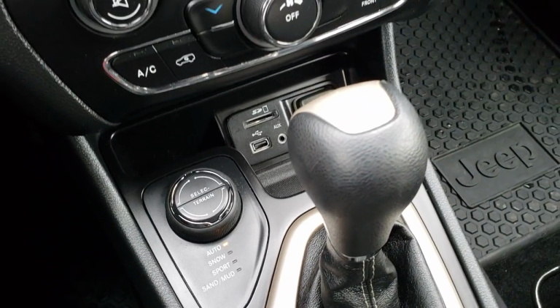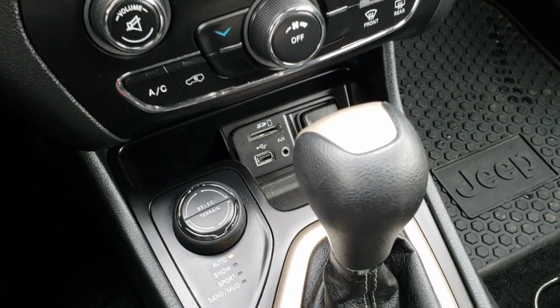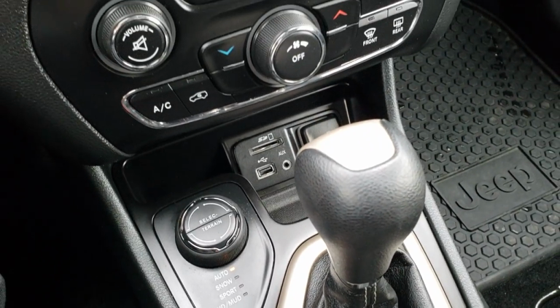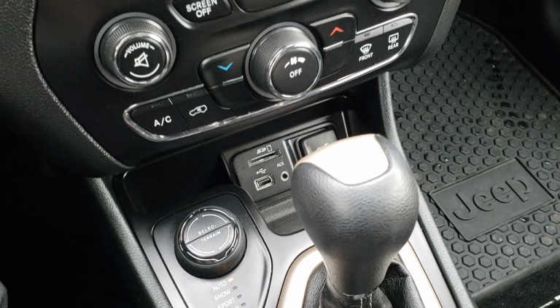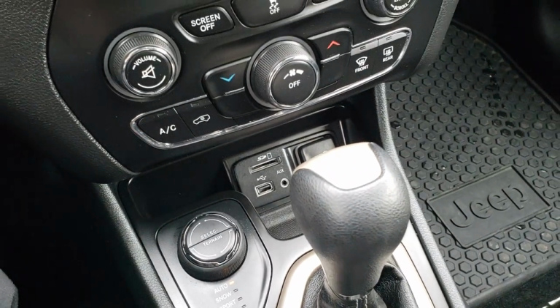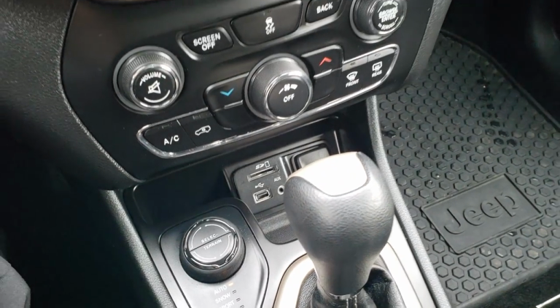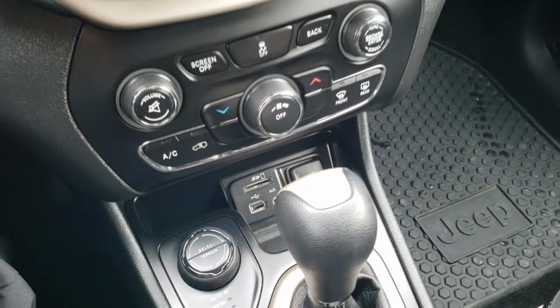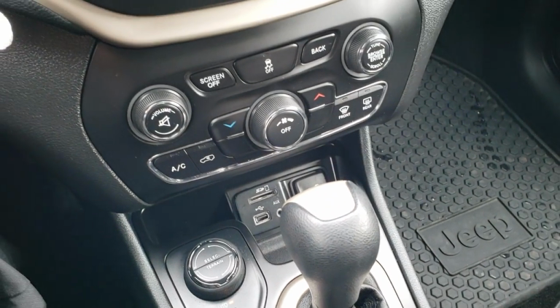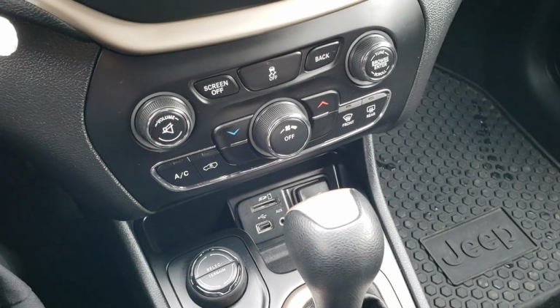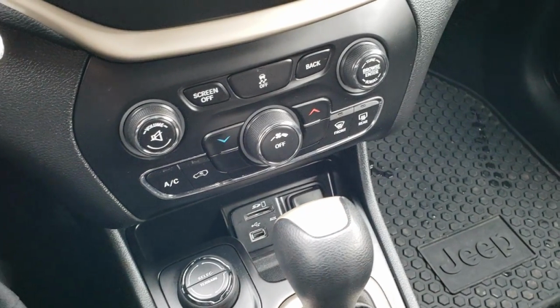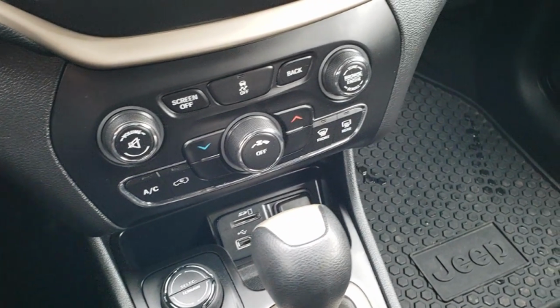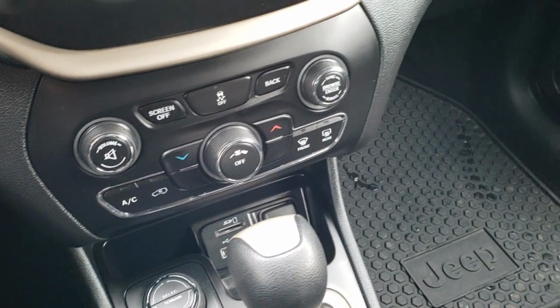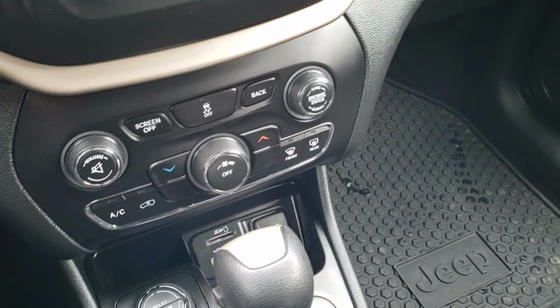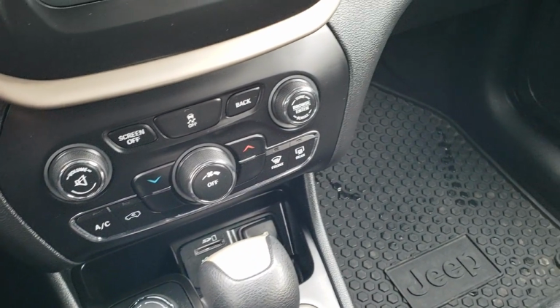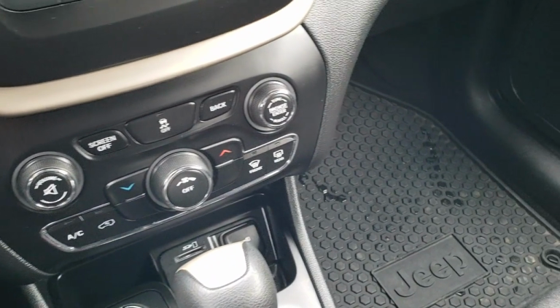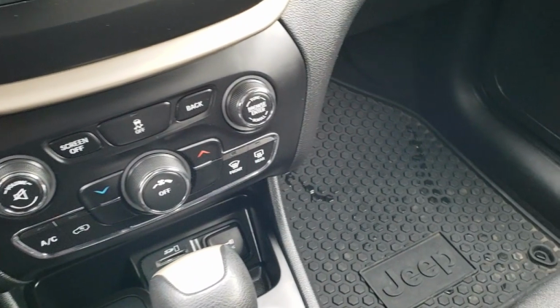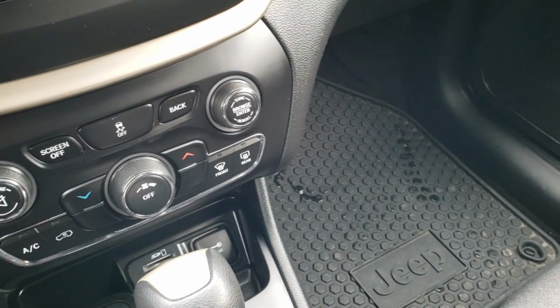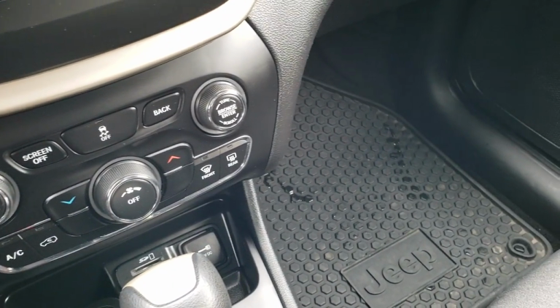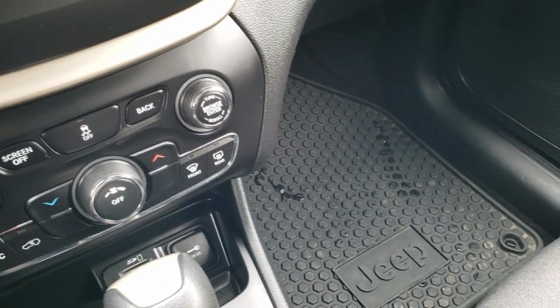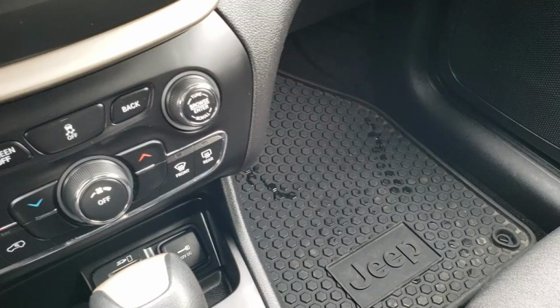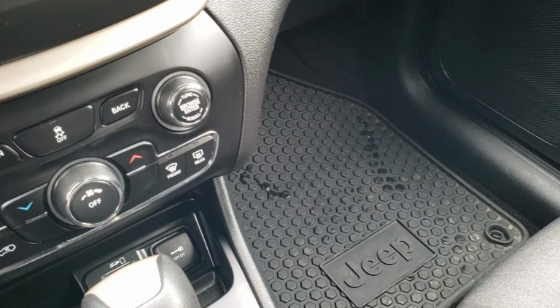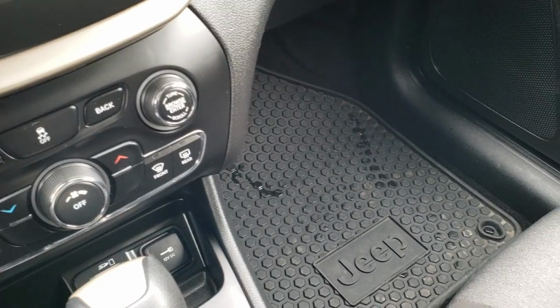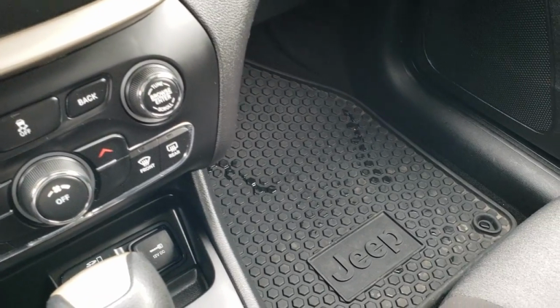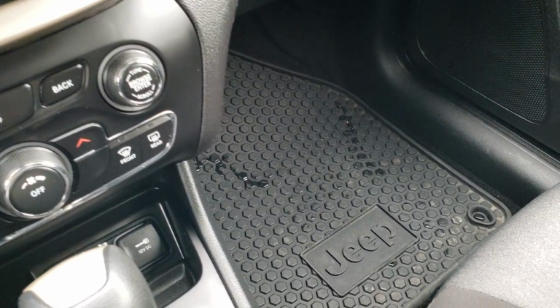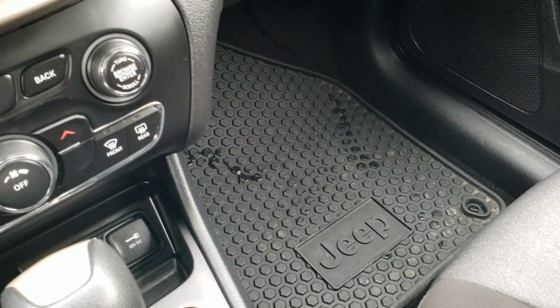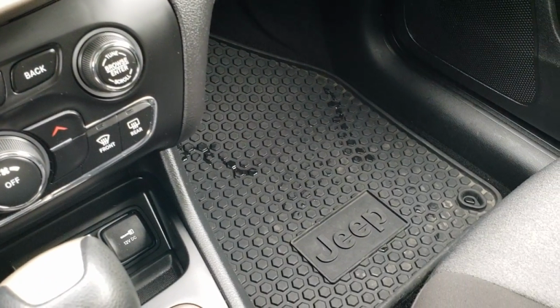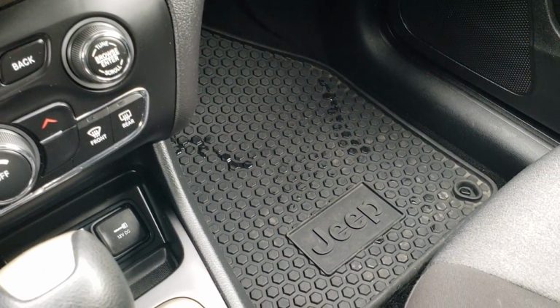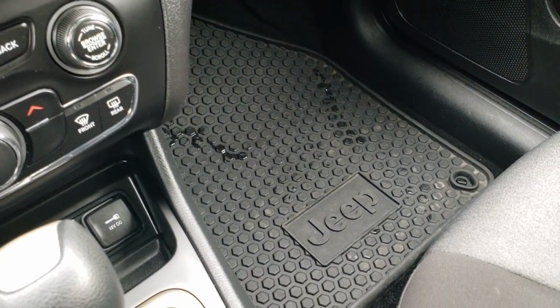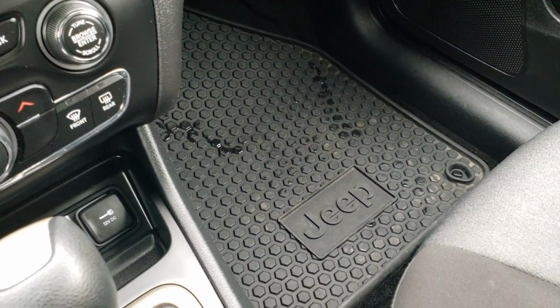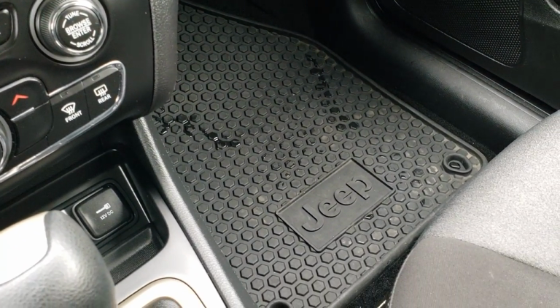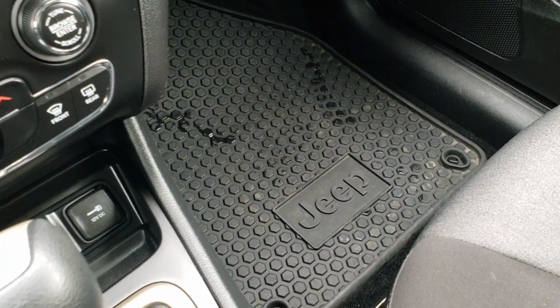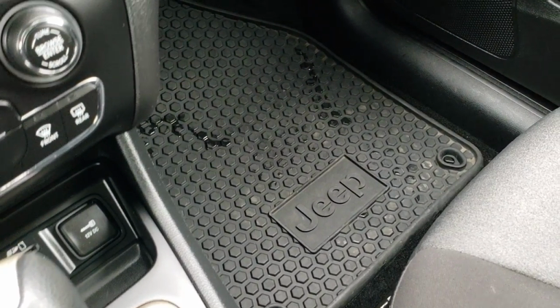There is stability control, and that is the 9-speed automatic transmission. Factory all-weather floor mat on that side as well.